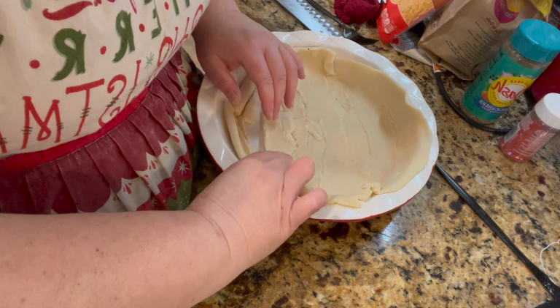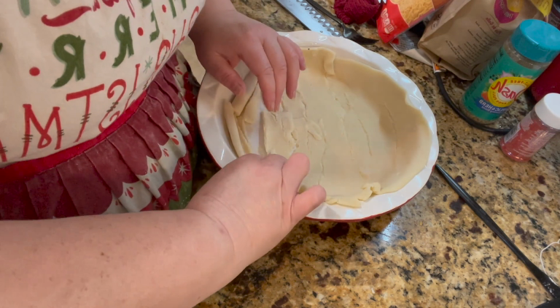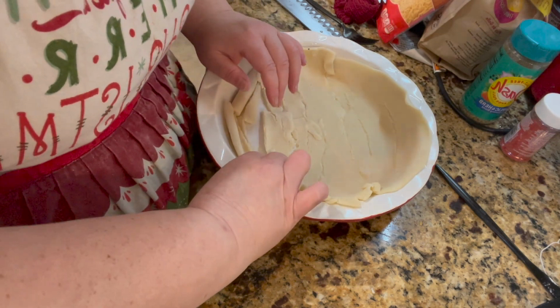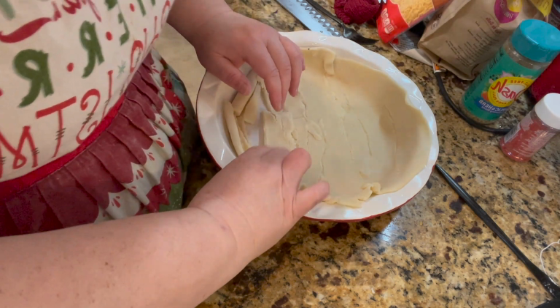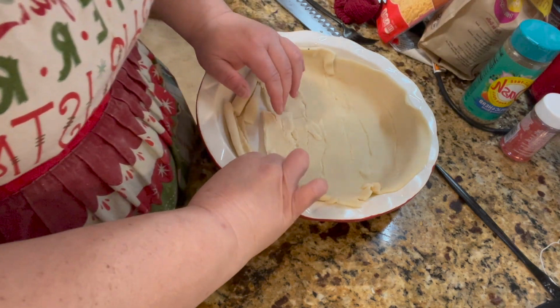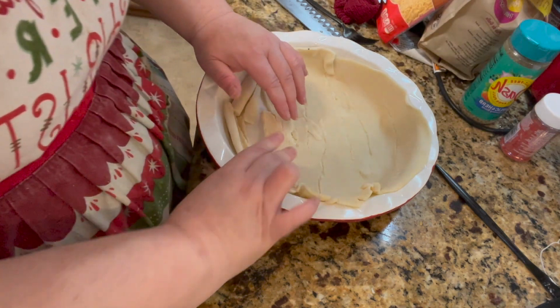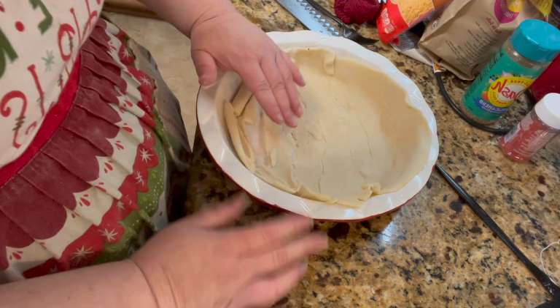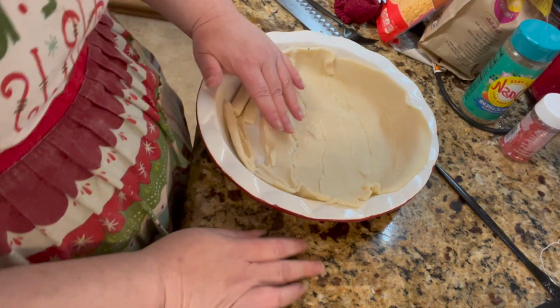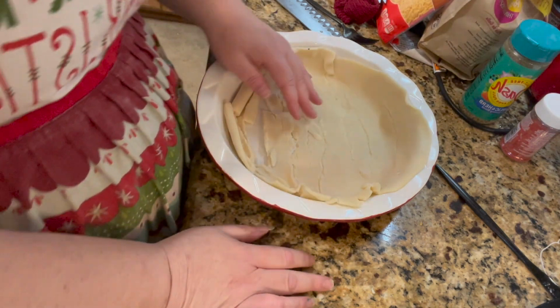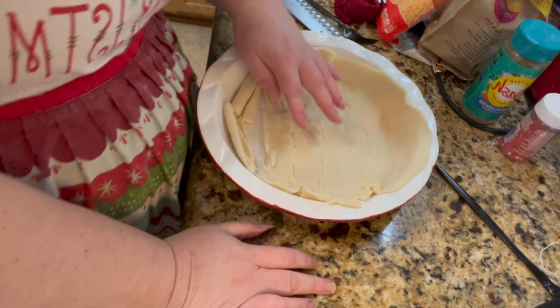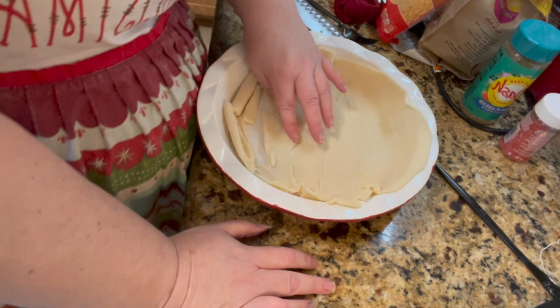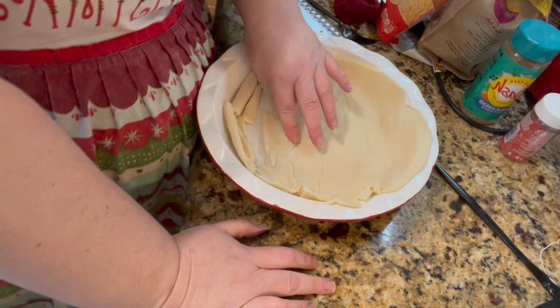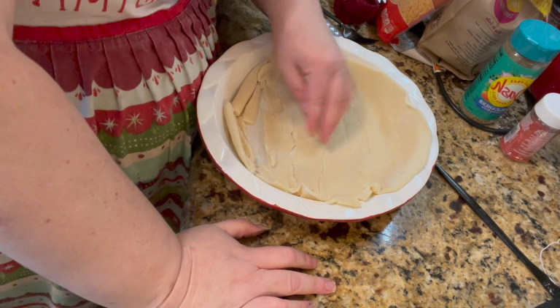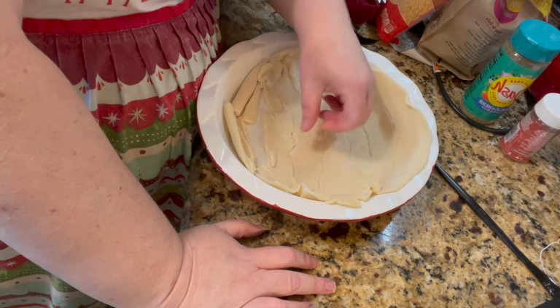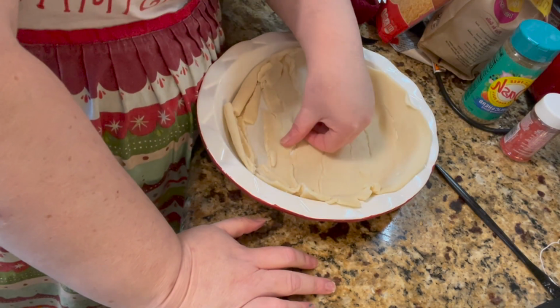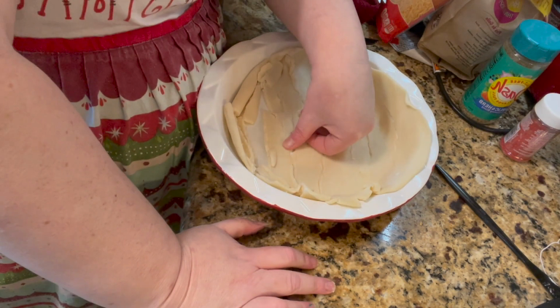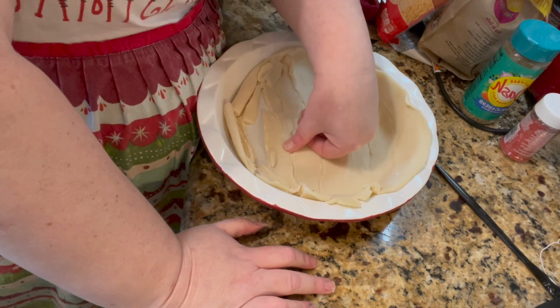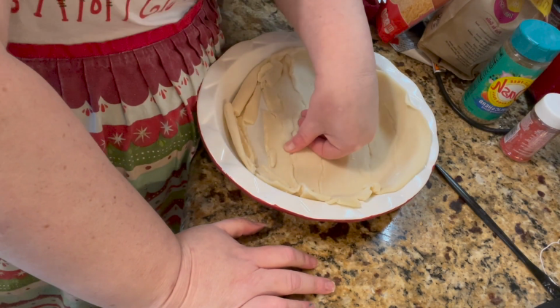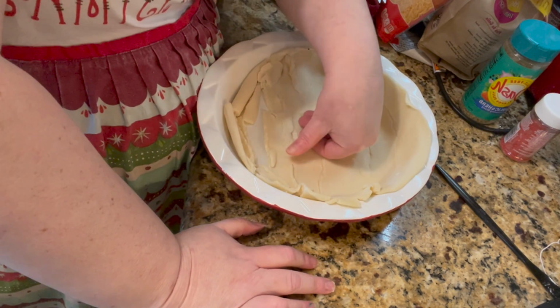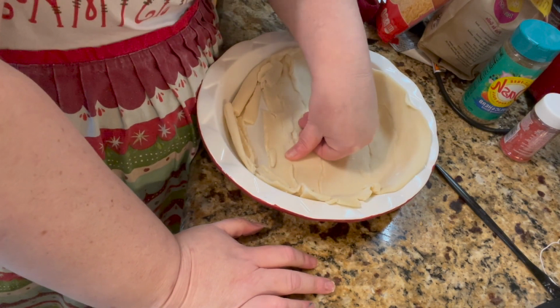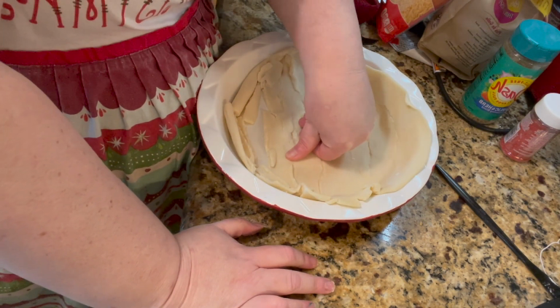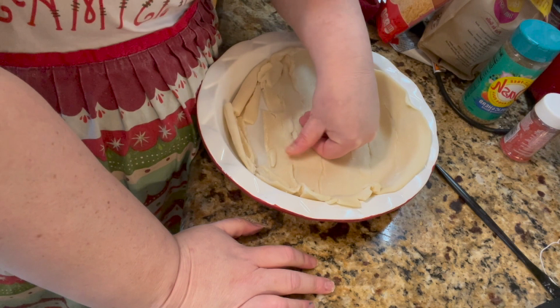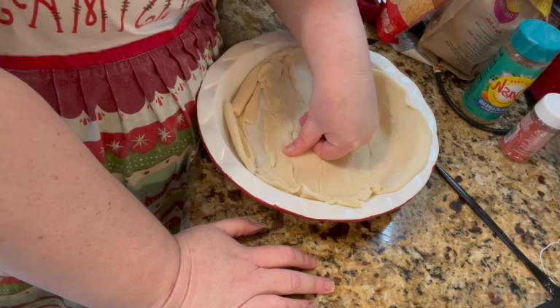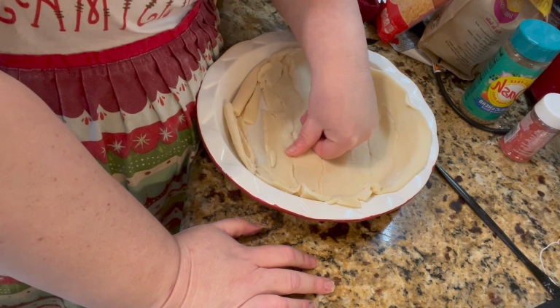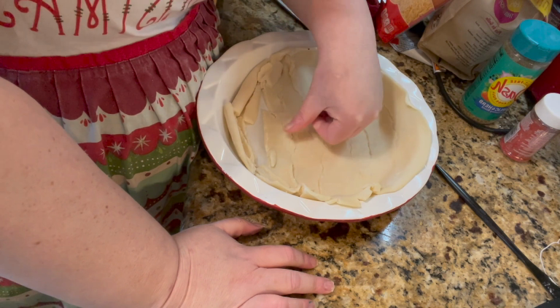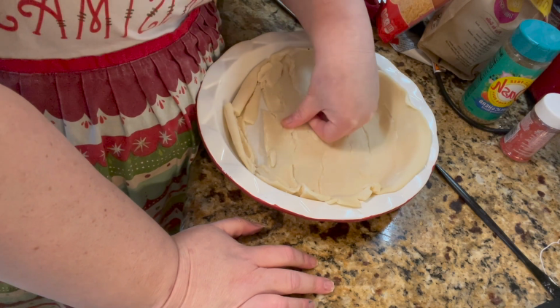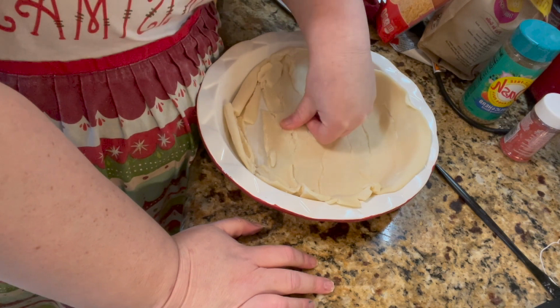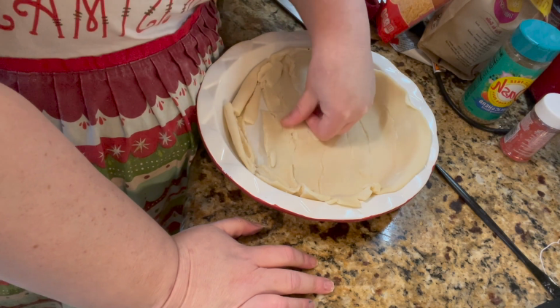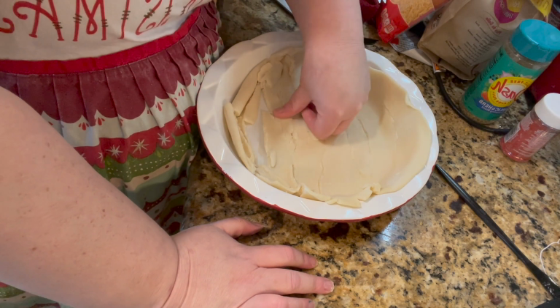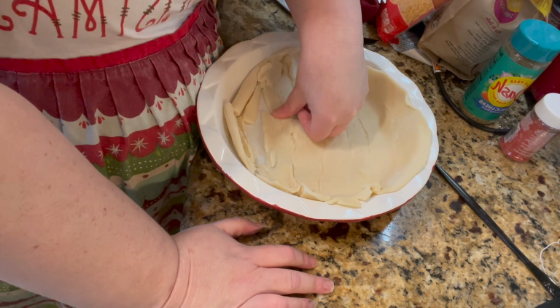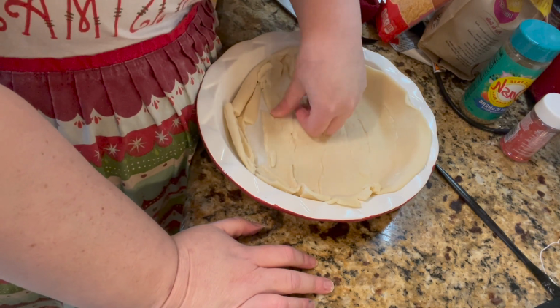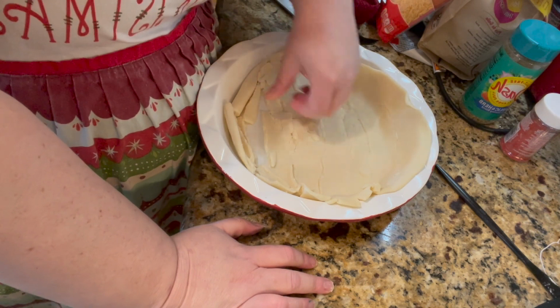I was going to use this crust for apple dumplings — I'm sure glad I didn't.